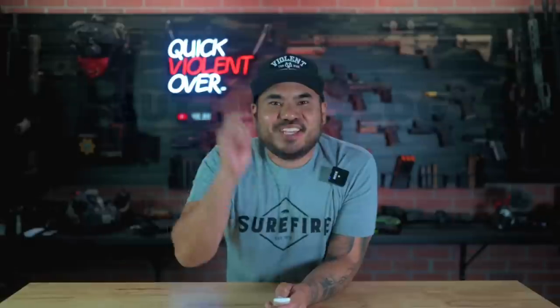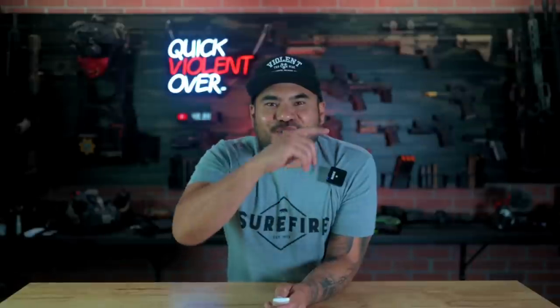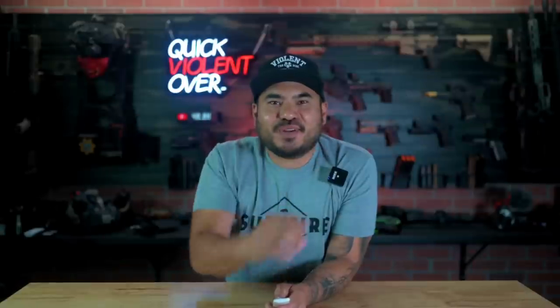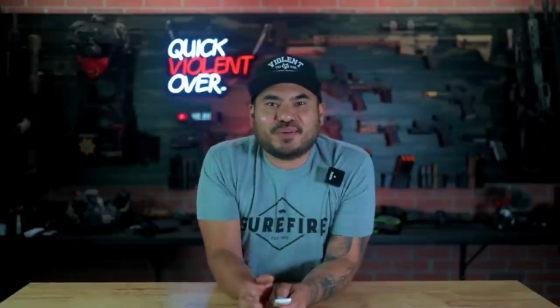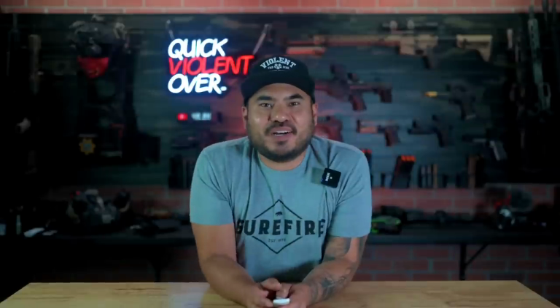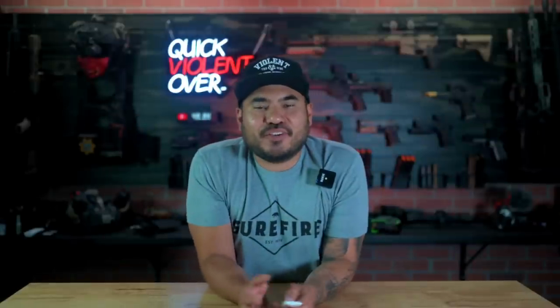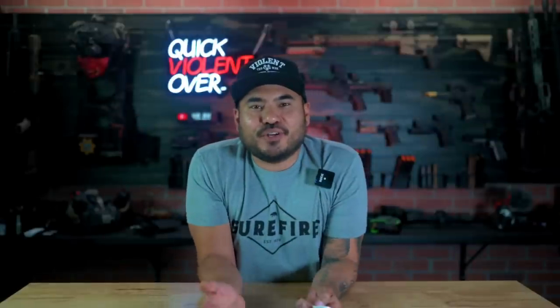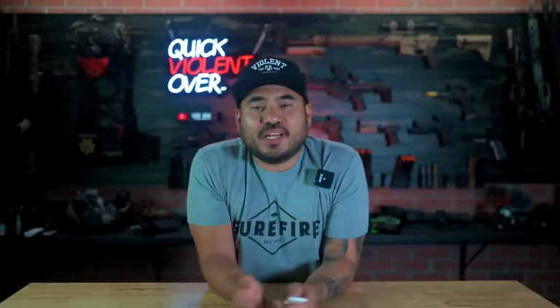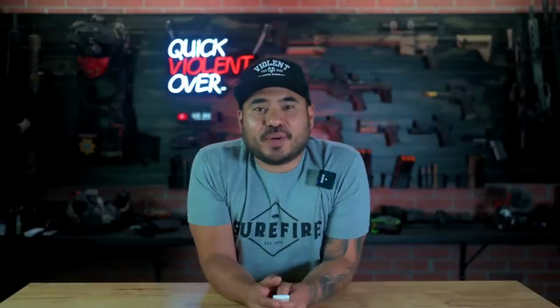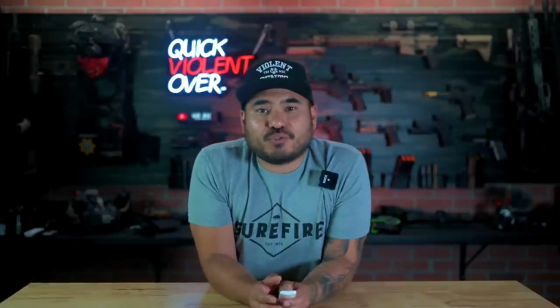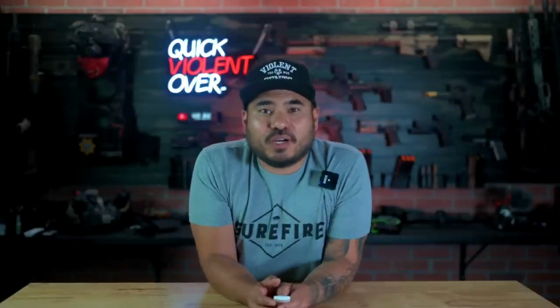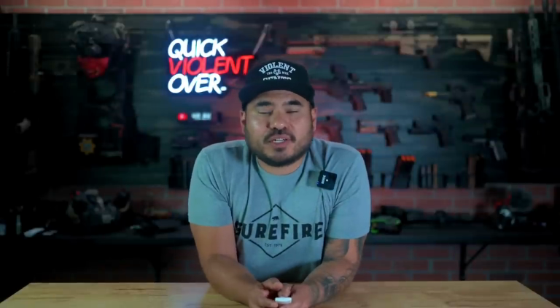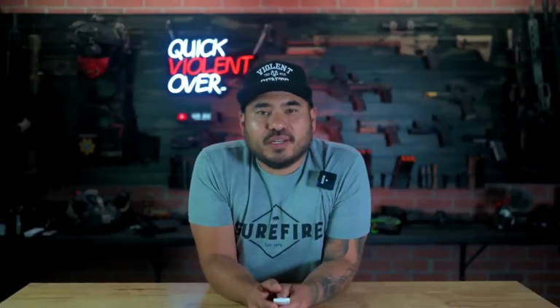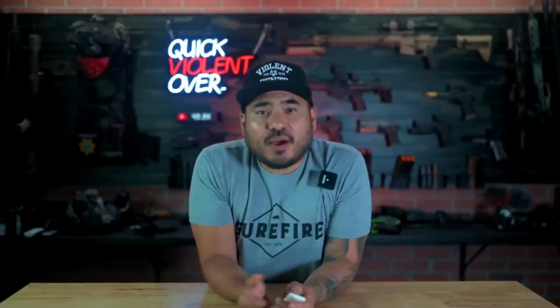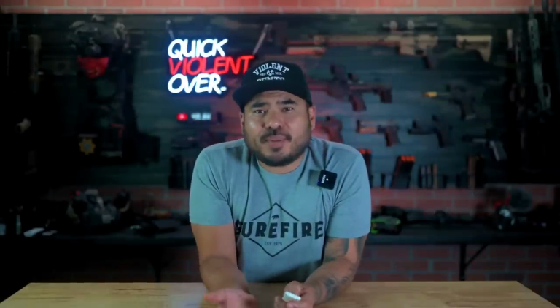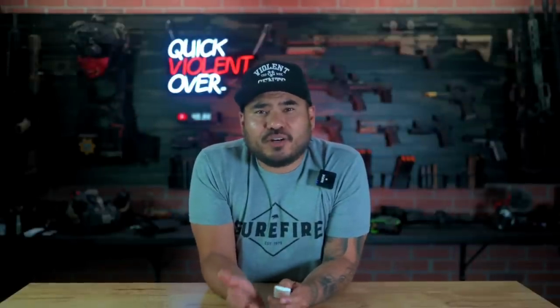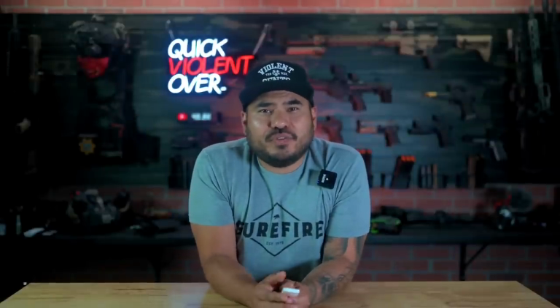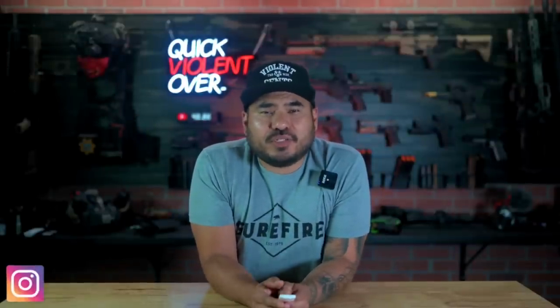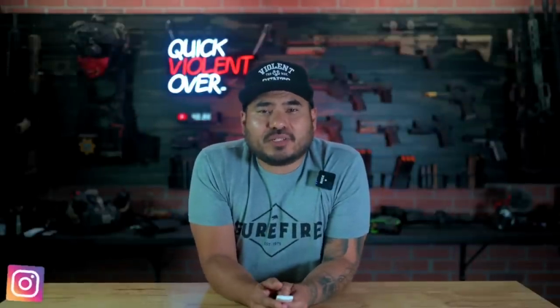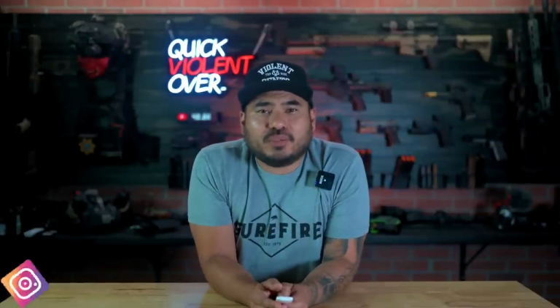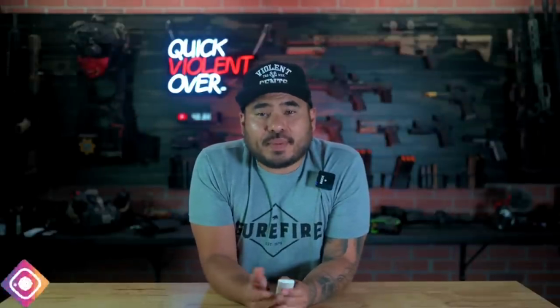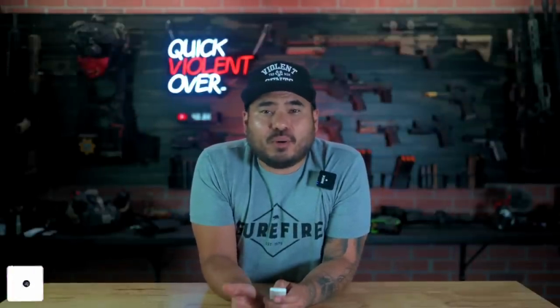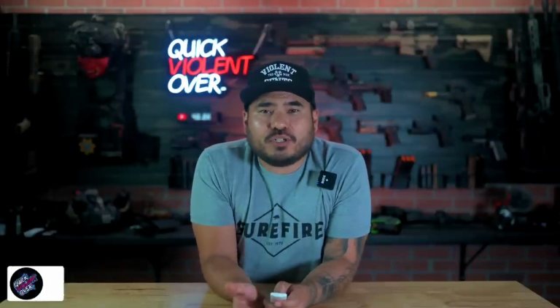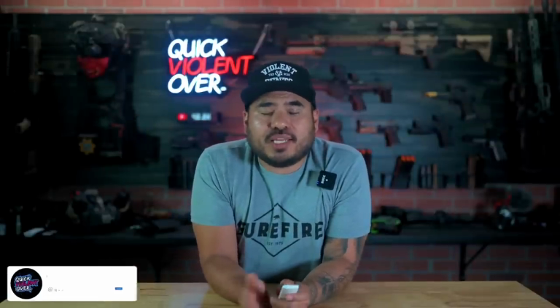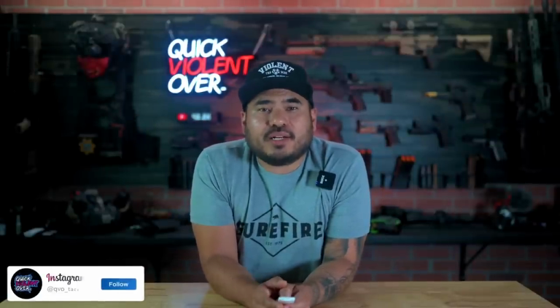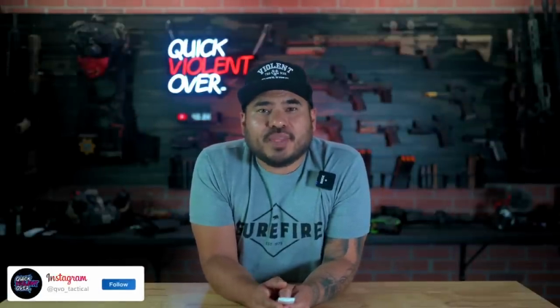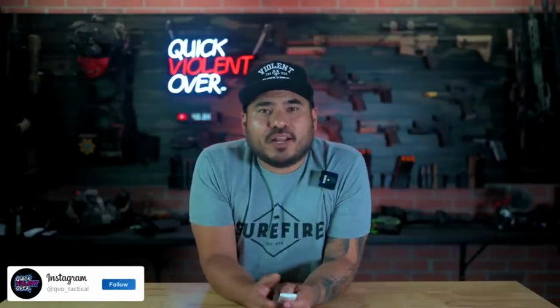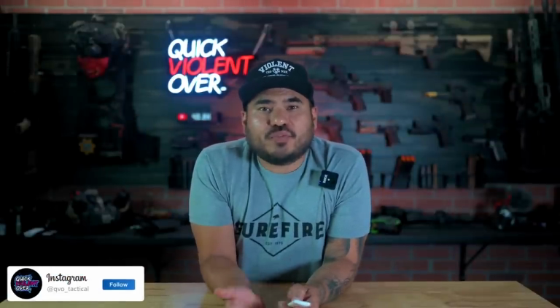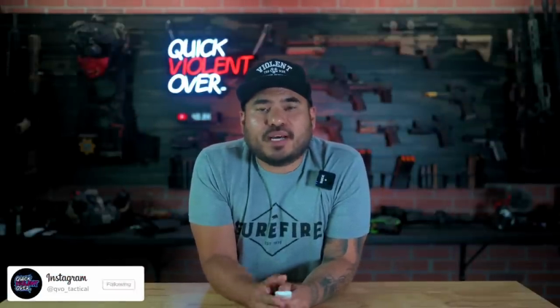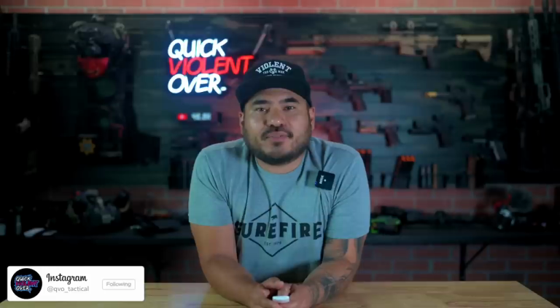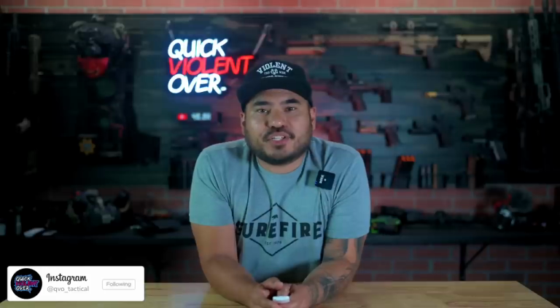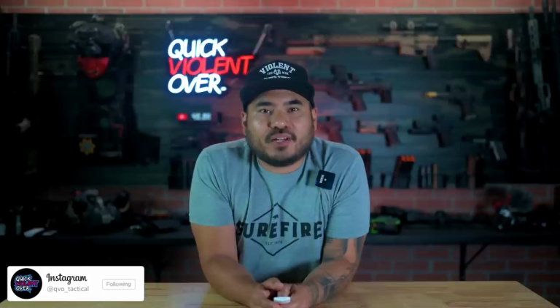YouTube, what's going on? If you're new here, my name's Roger. I own a company called QBO Tactical, where we make holsters and gear, and also film content for this channel.